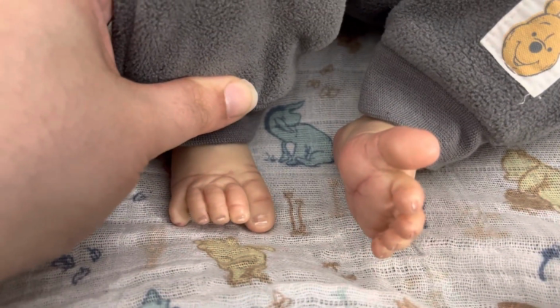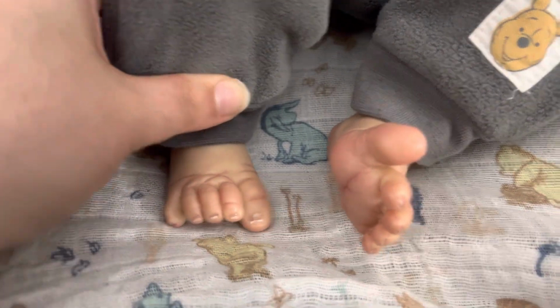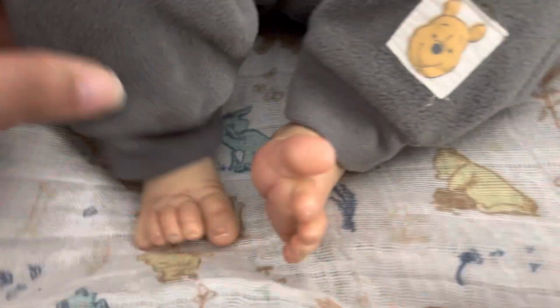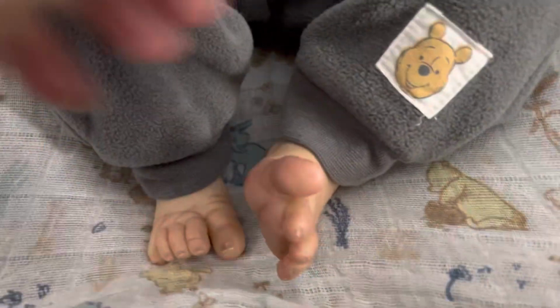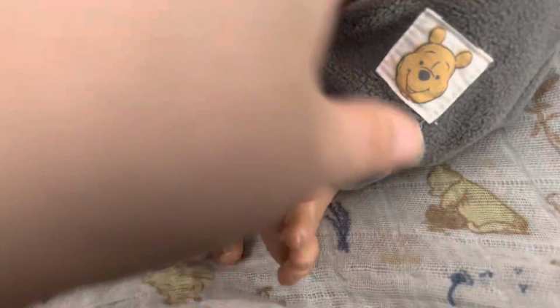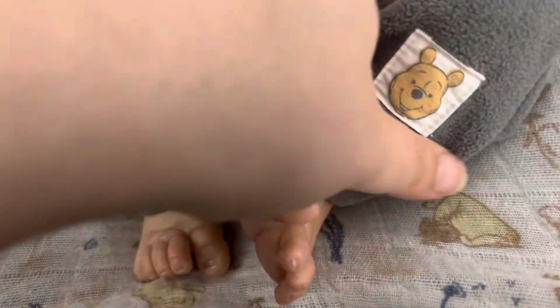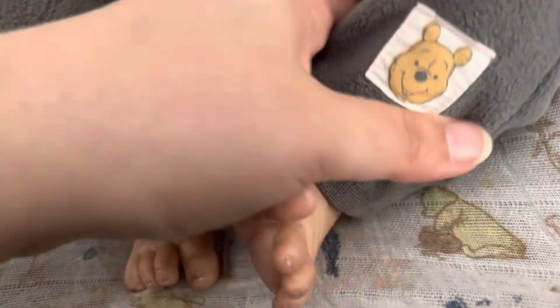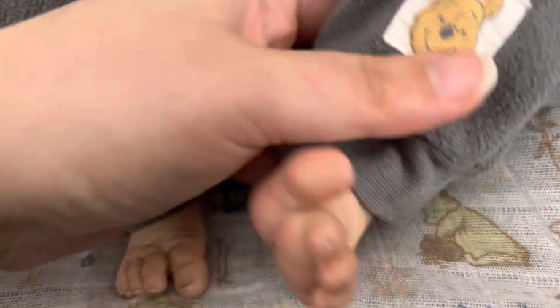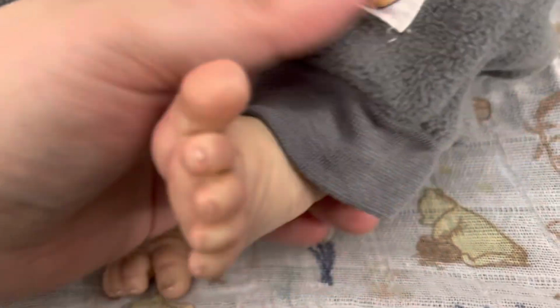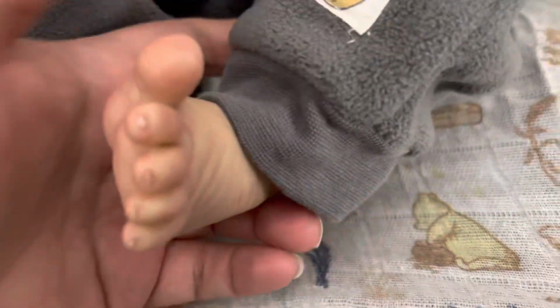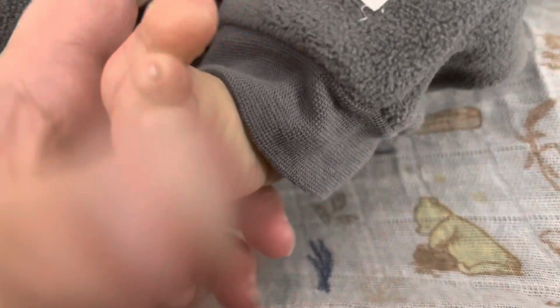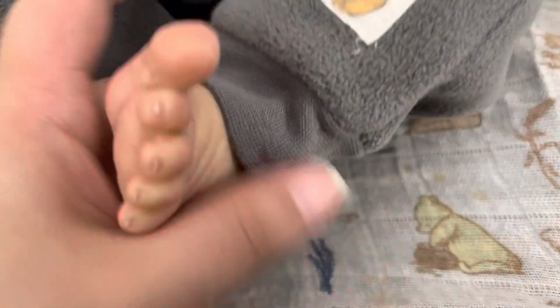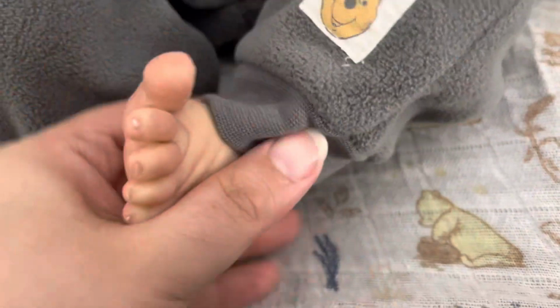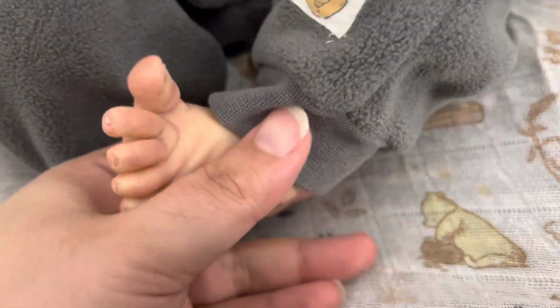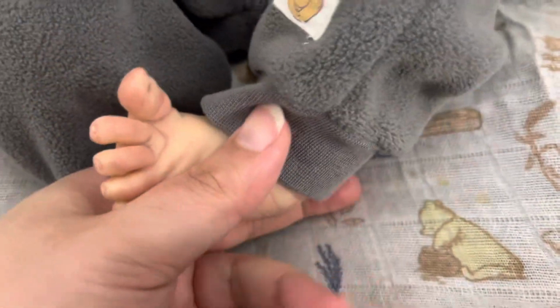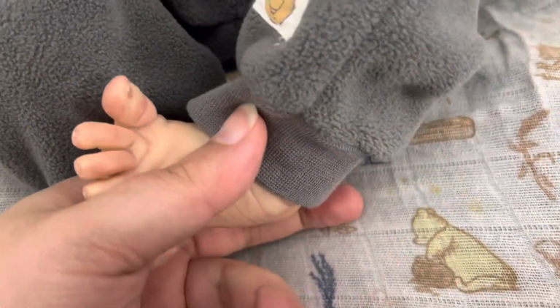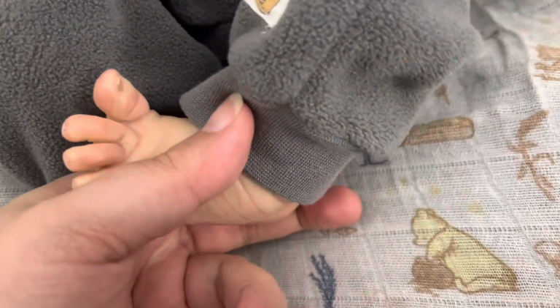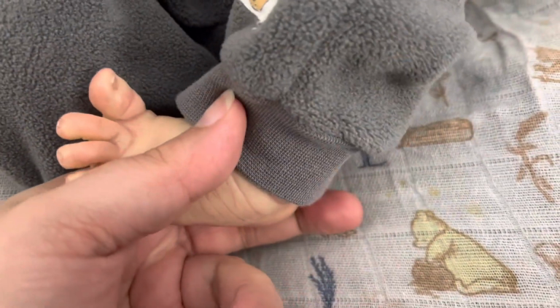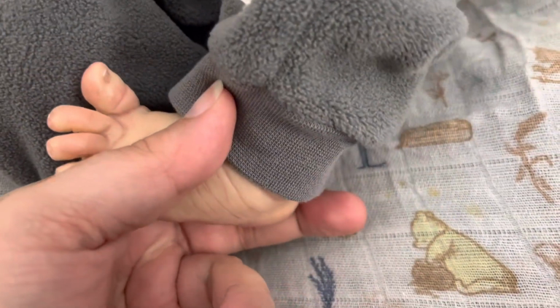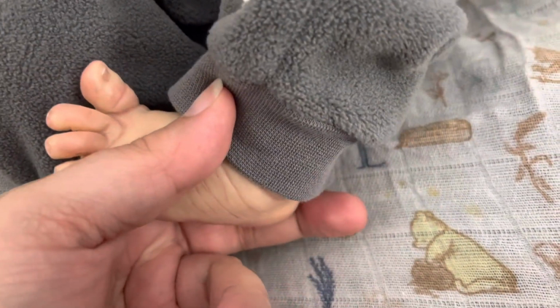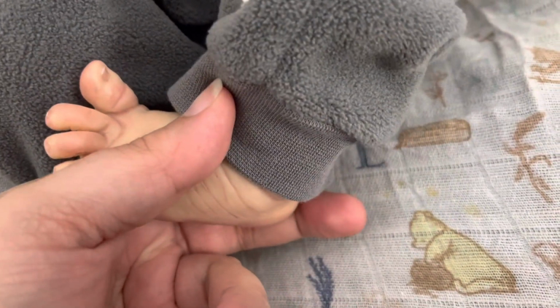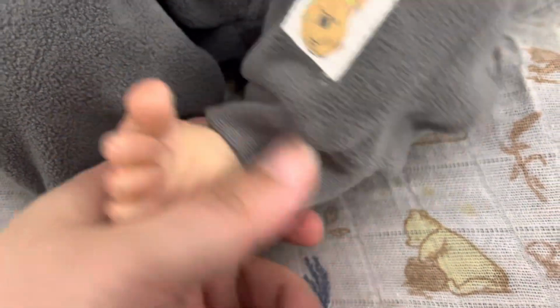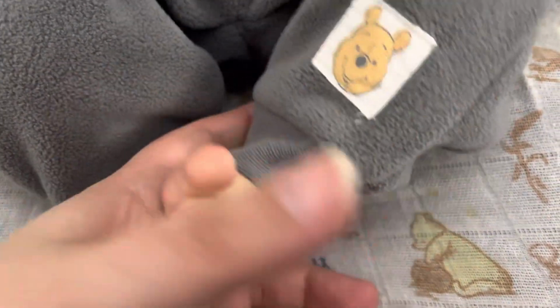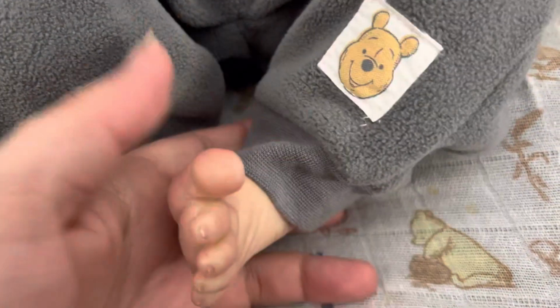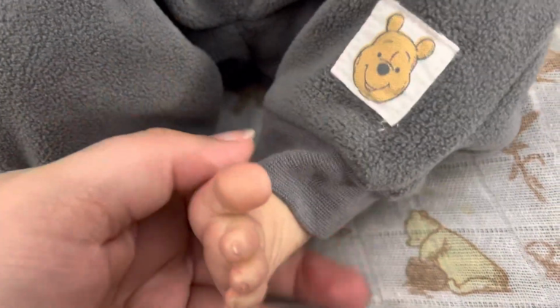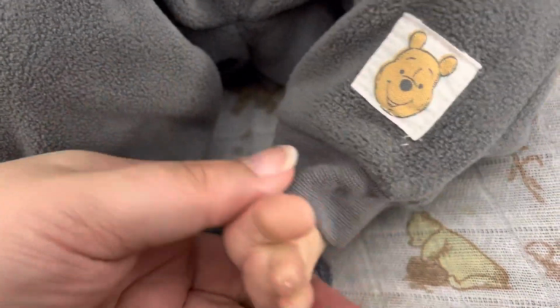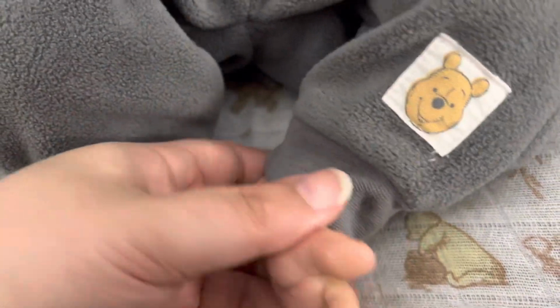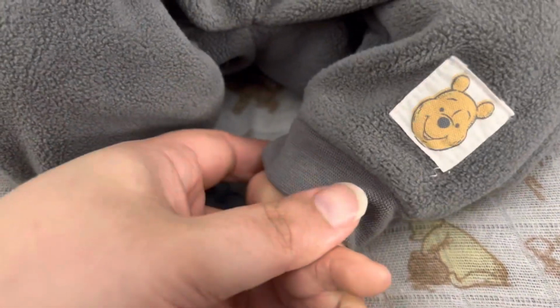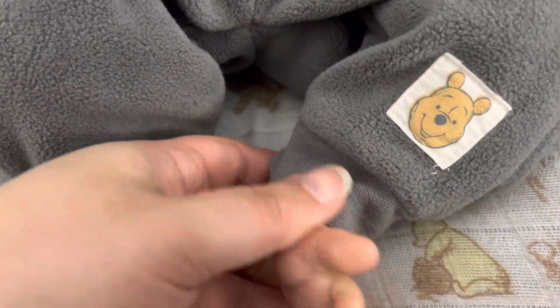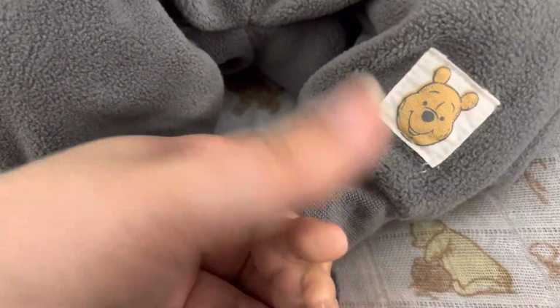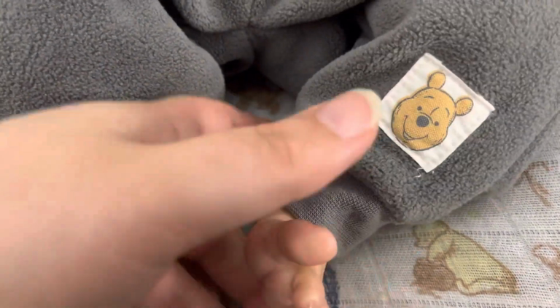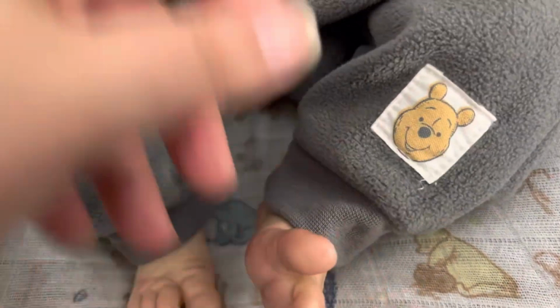Beautiful nail tipping. I just love this foot. I love his toe being all pointed up there.